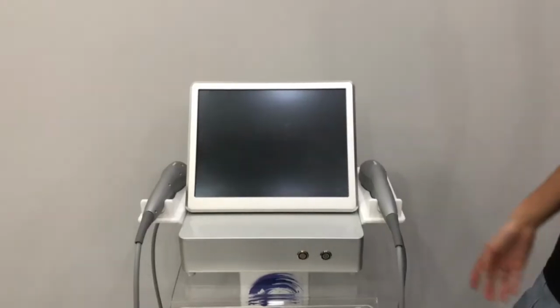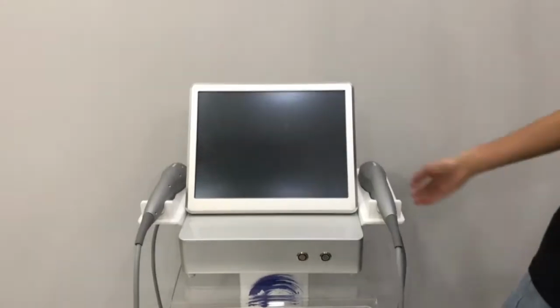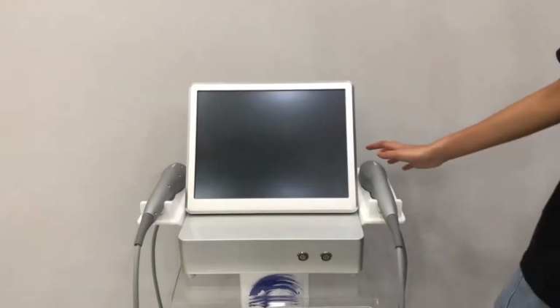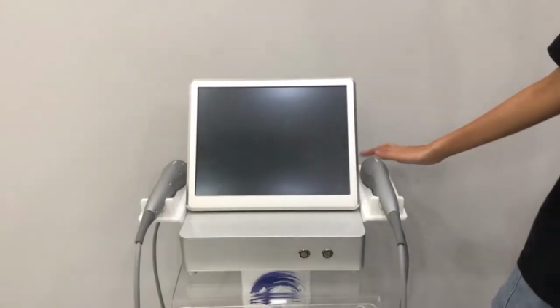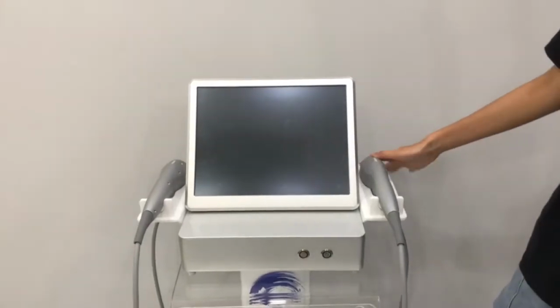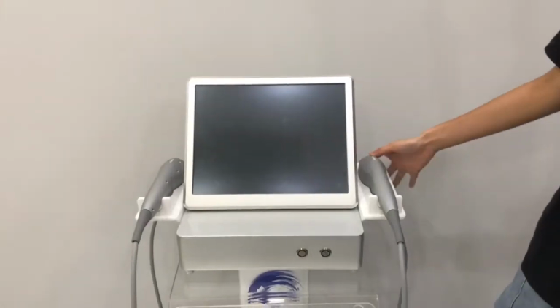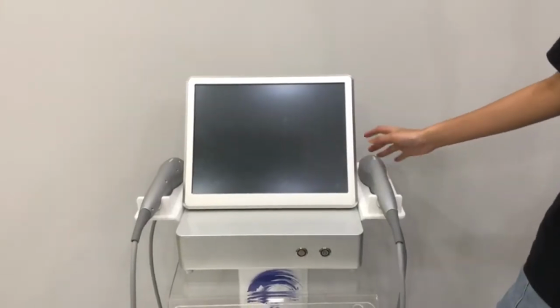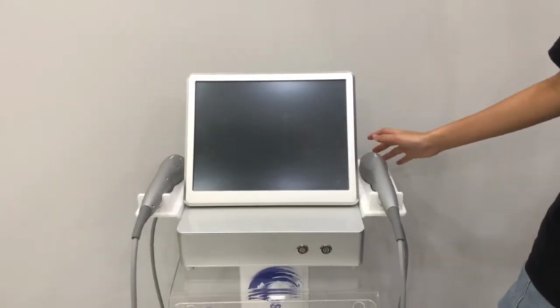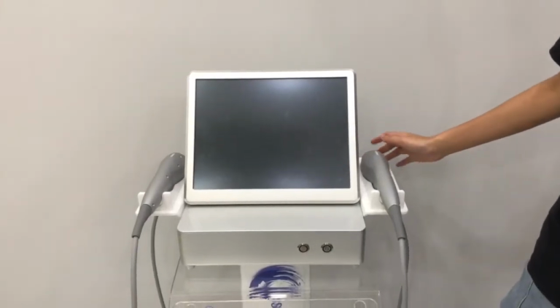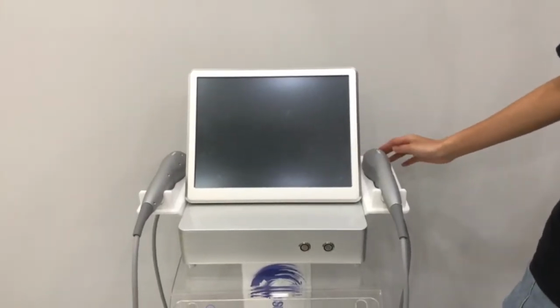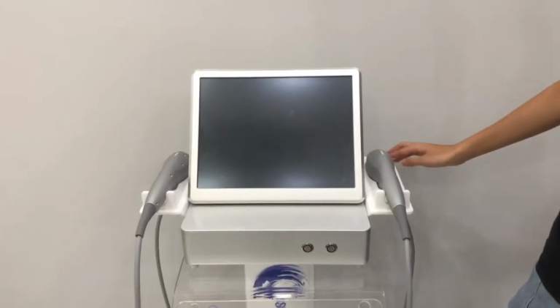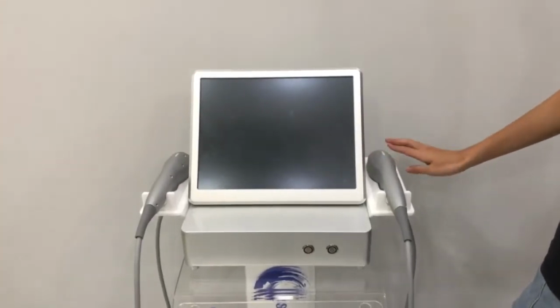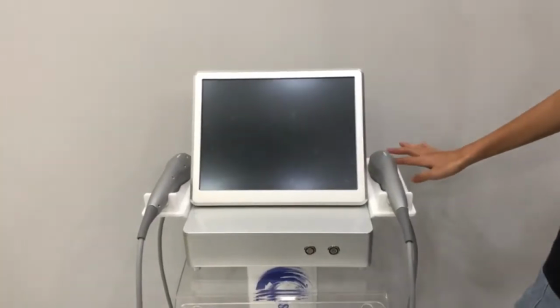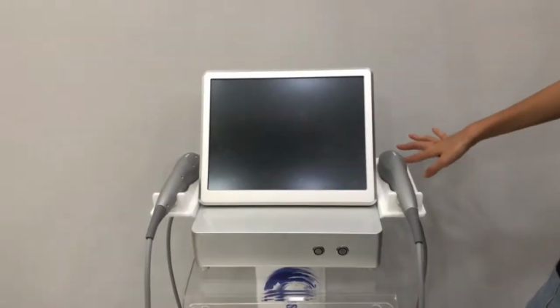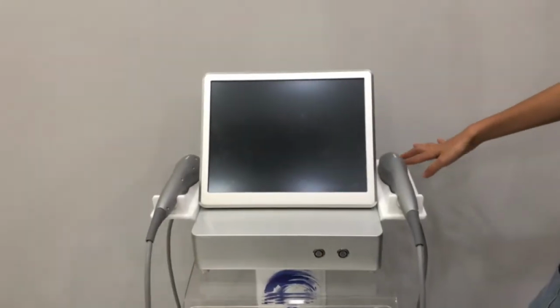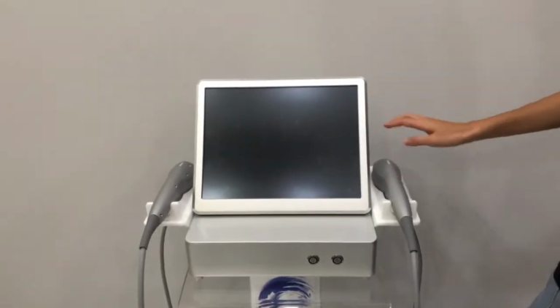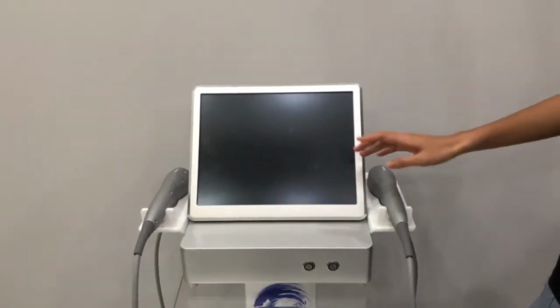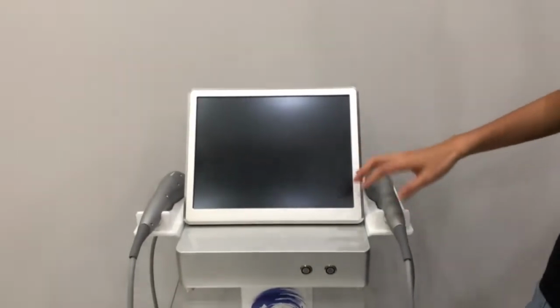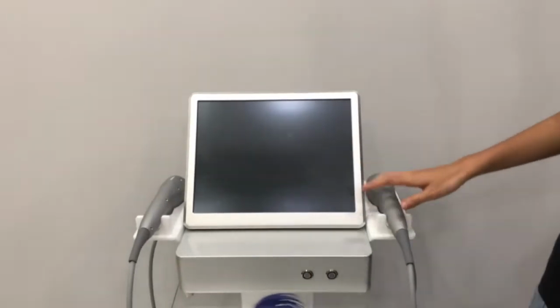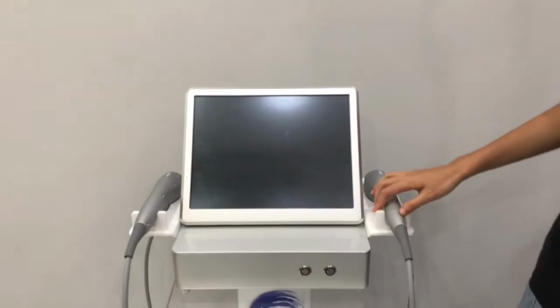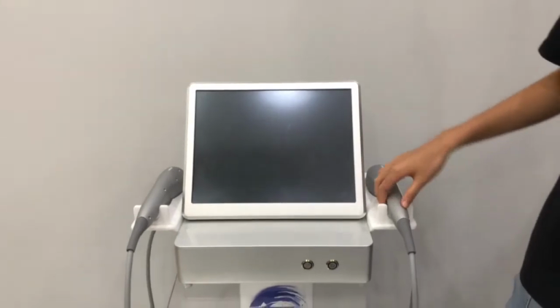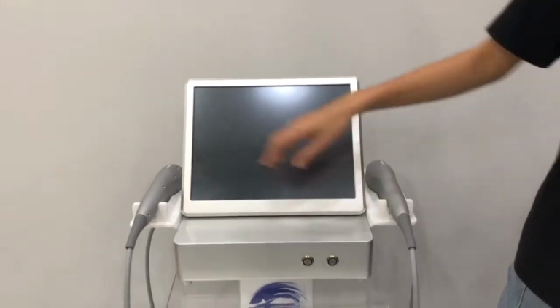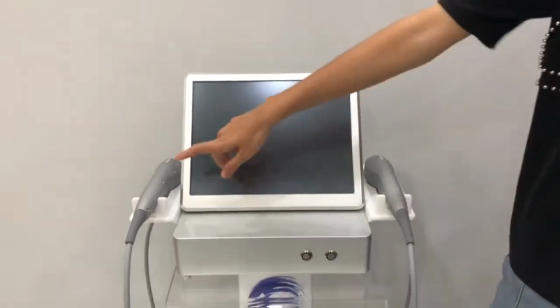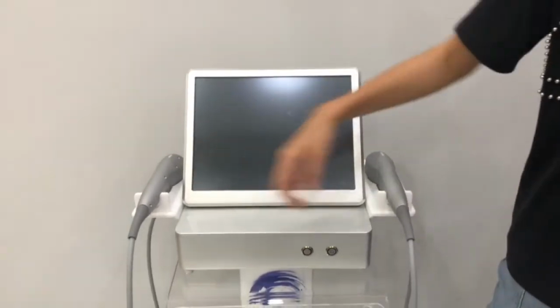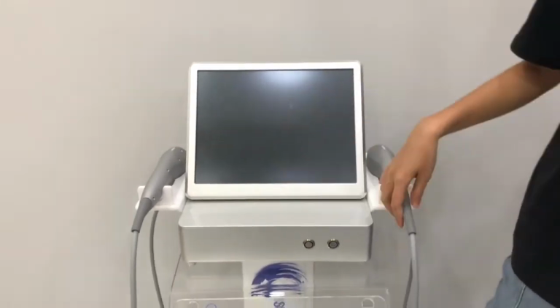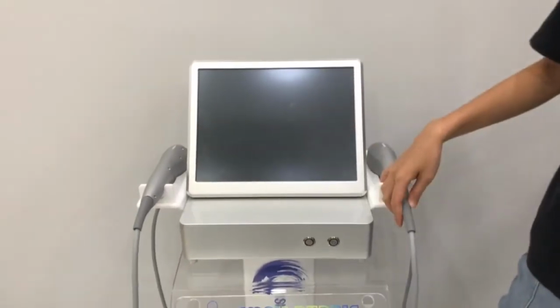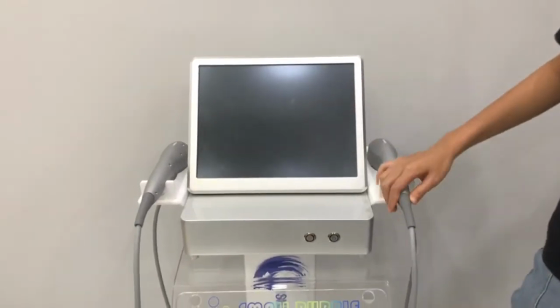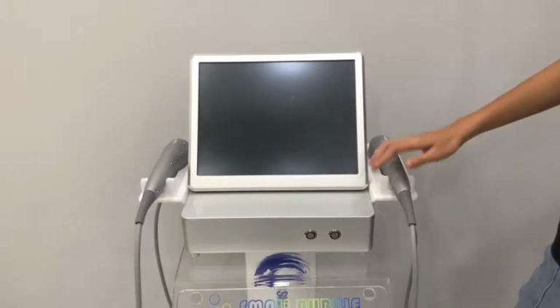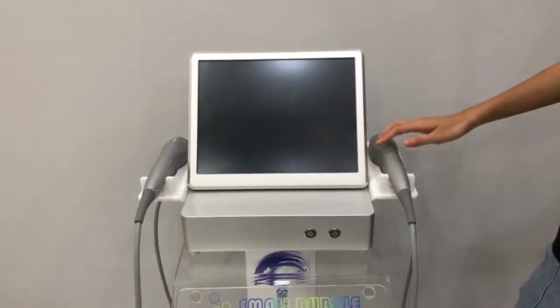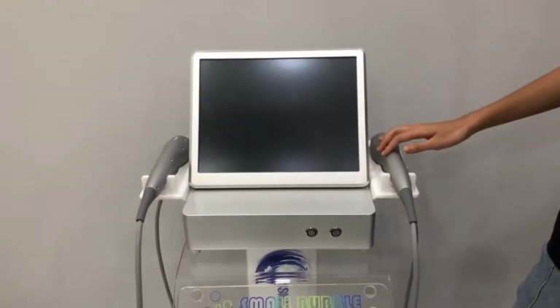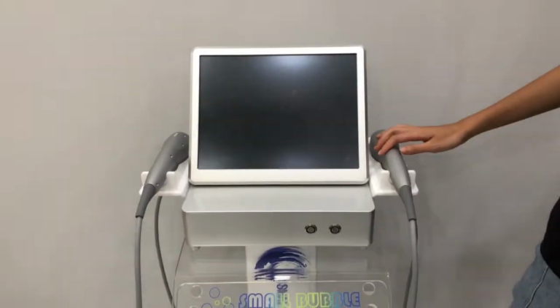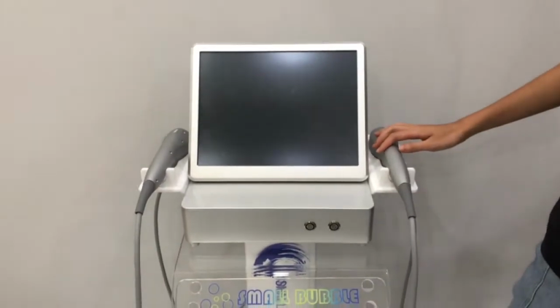Now we introduce the 7D HIFU machine. The machine comes with two handles and seven cartridges.